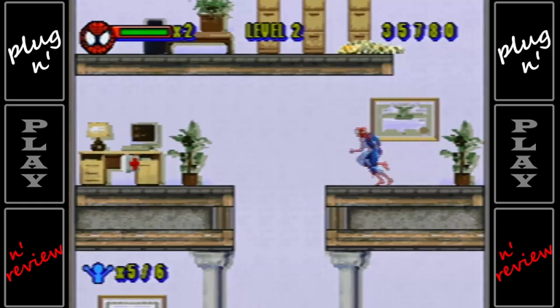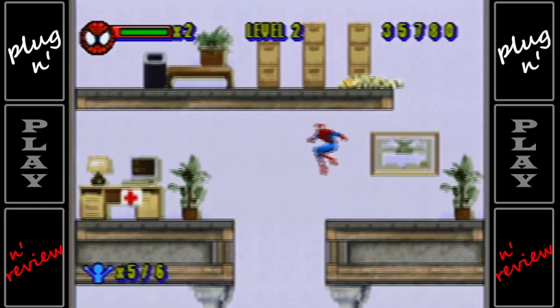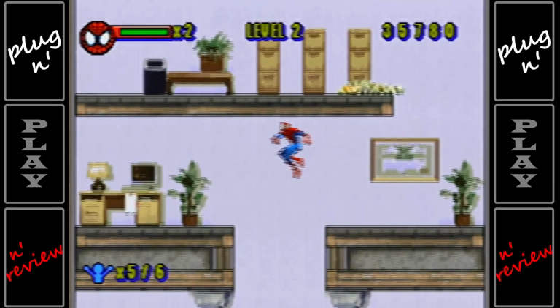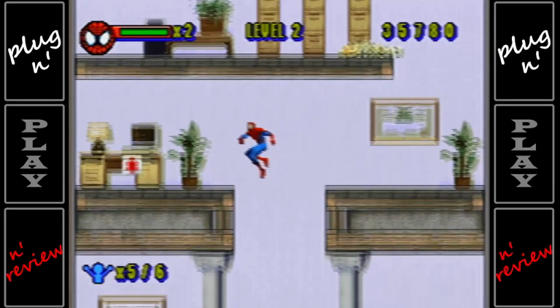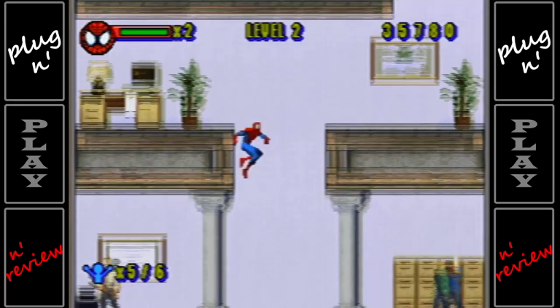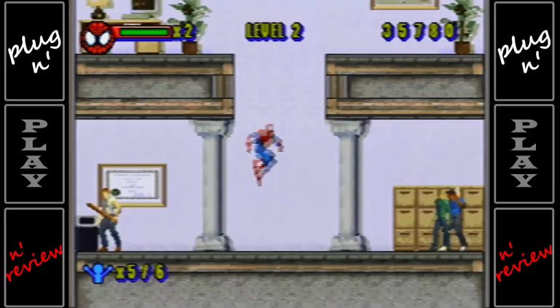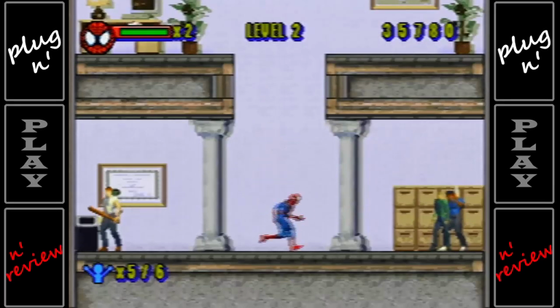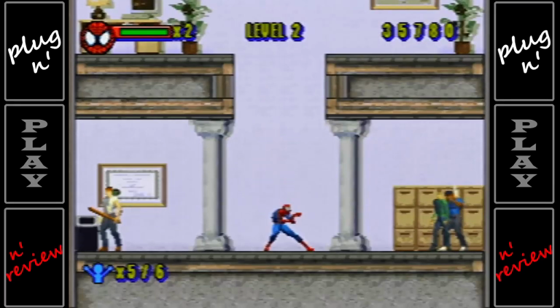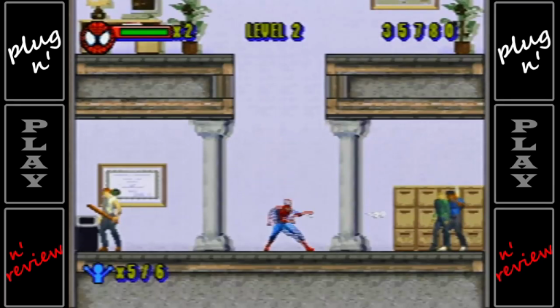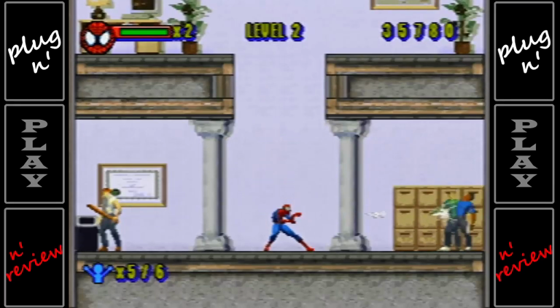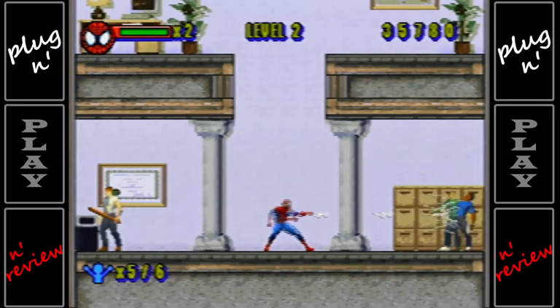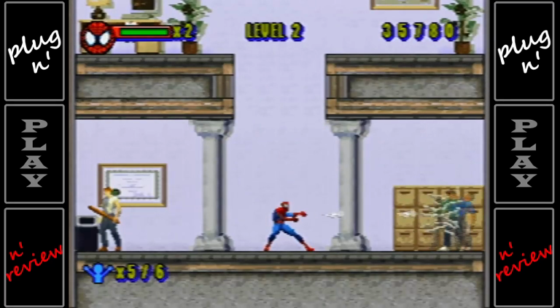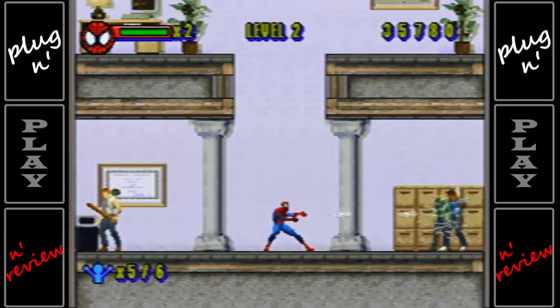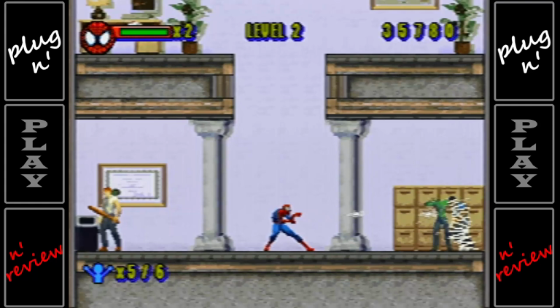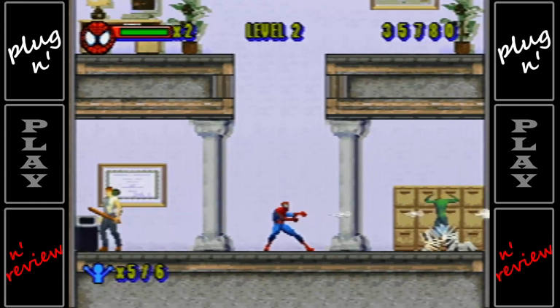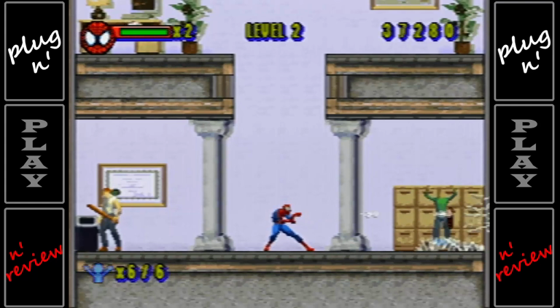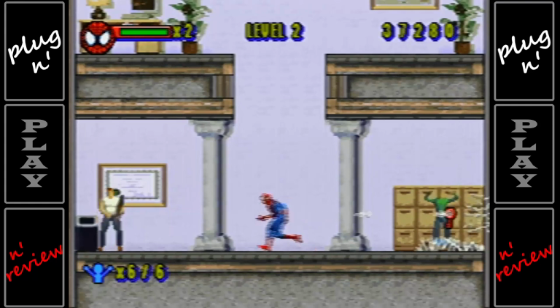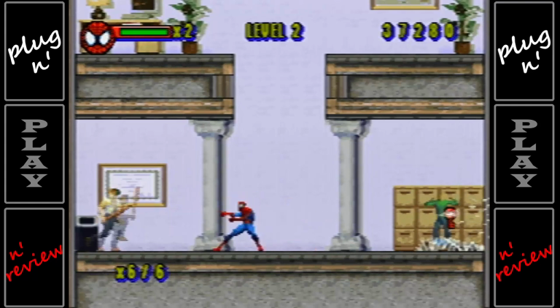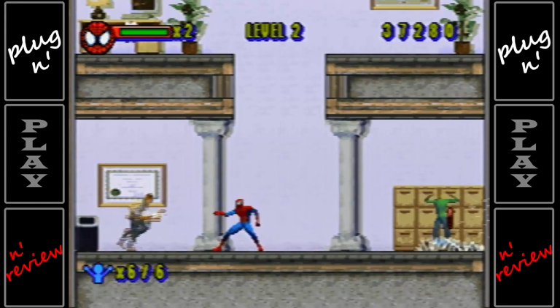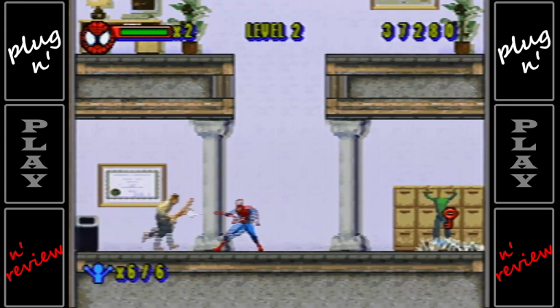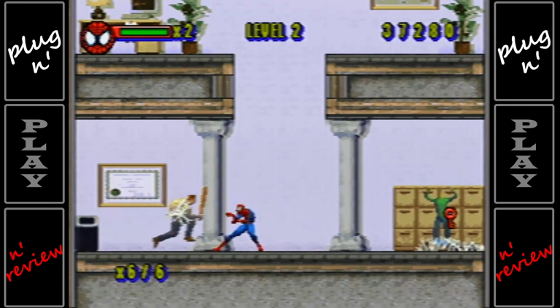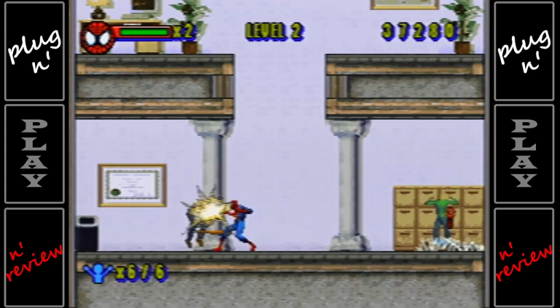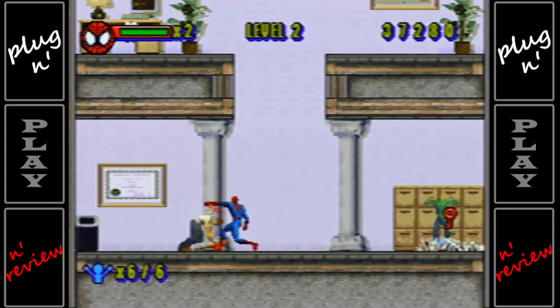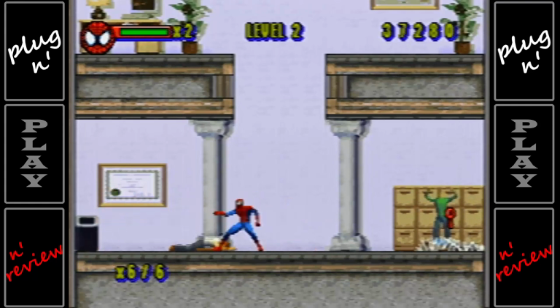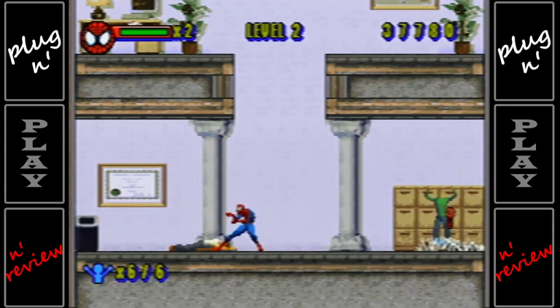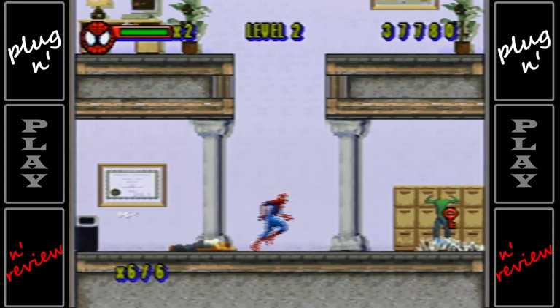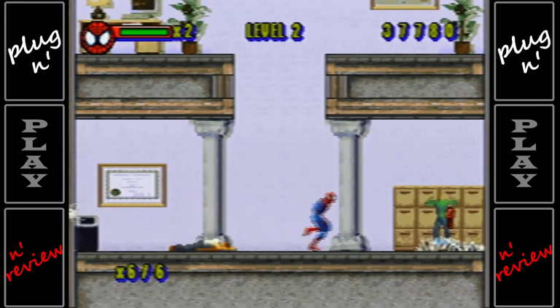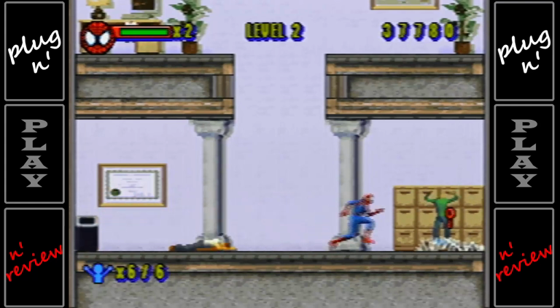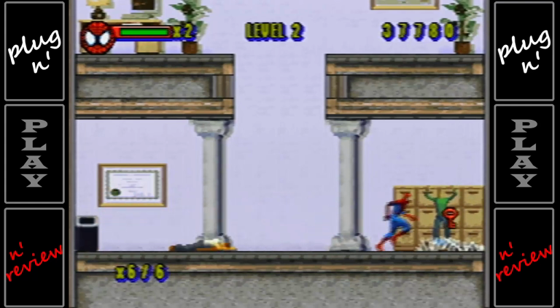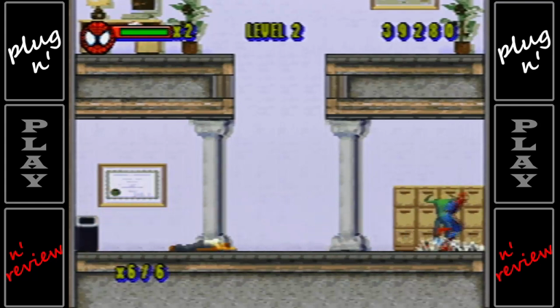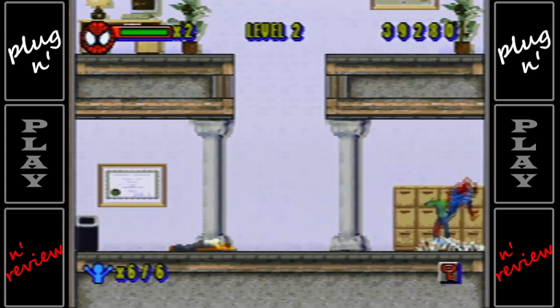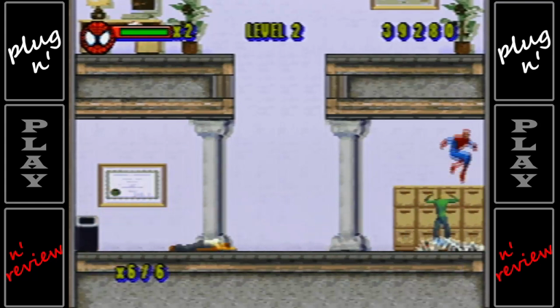Today we're going to take a look at The Amazing Spider-Man and Villain Roundup plug-and-play from Jax Pacific, released in 2006.